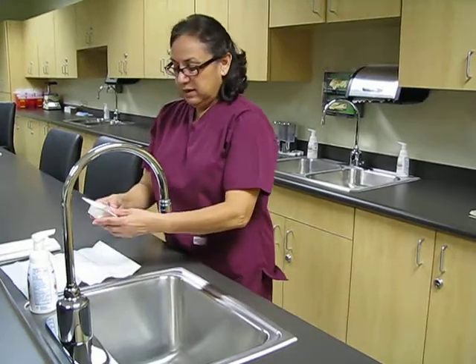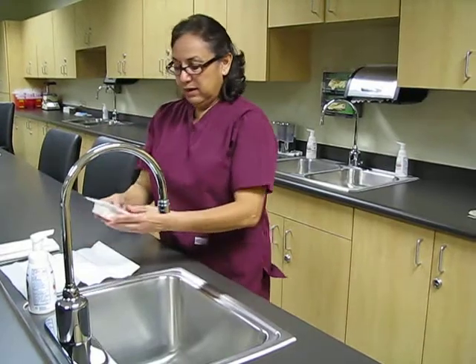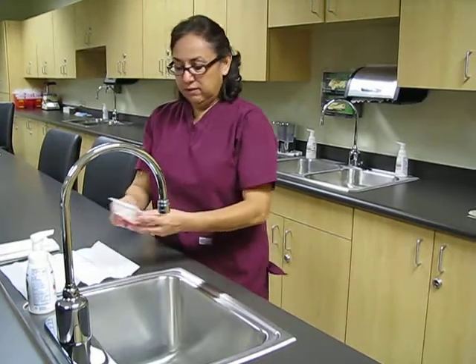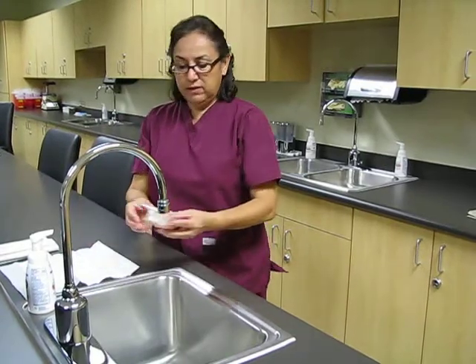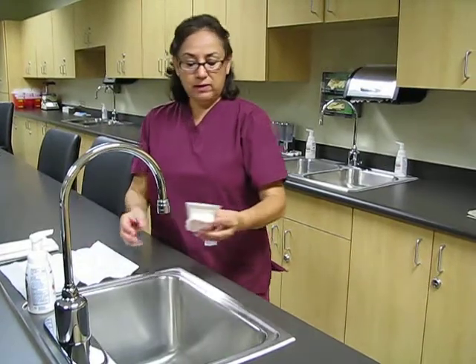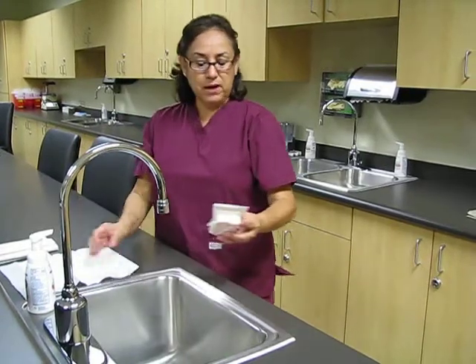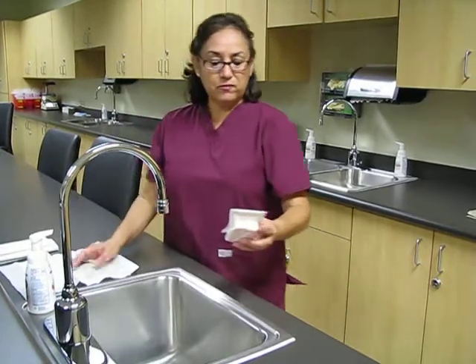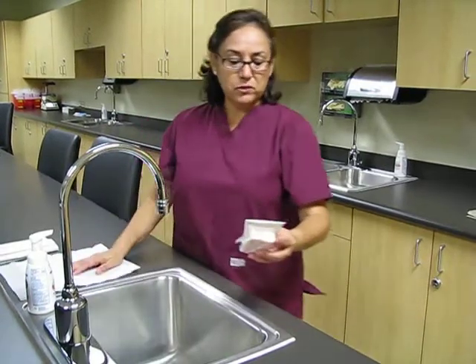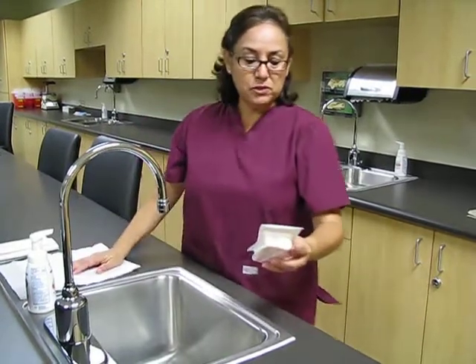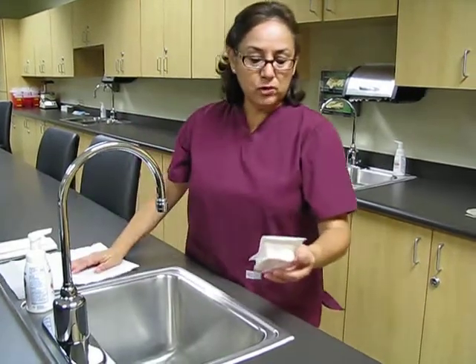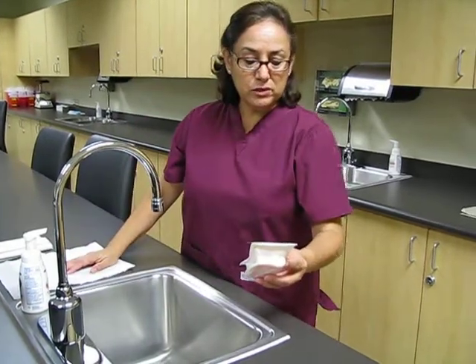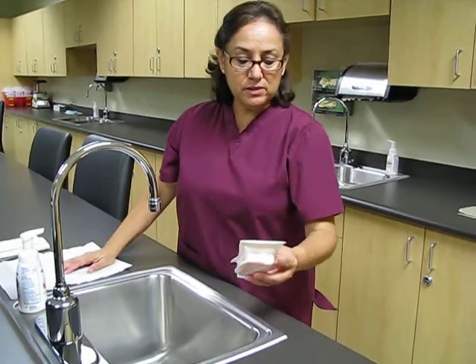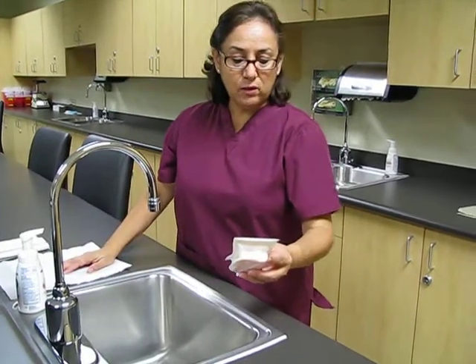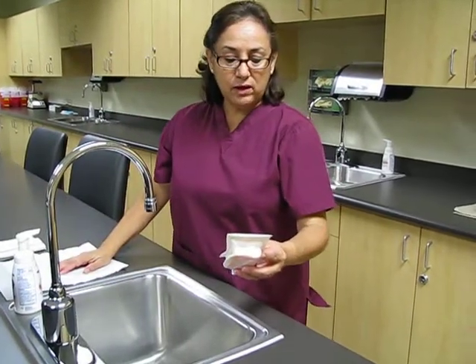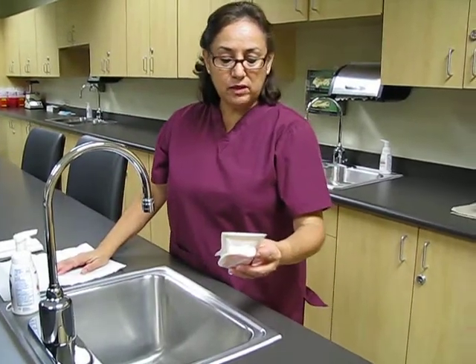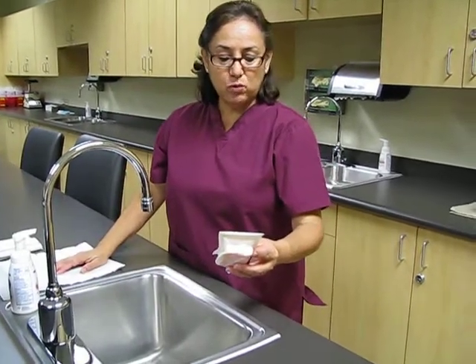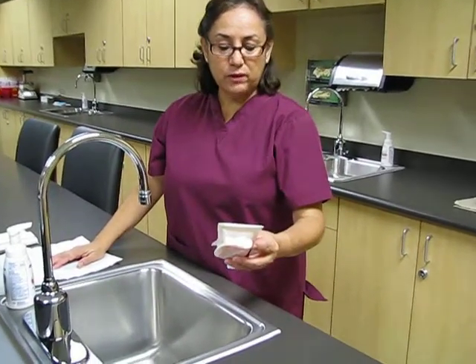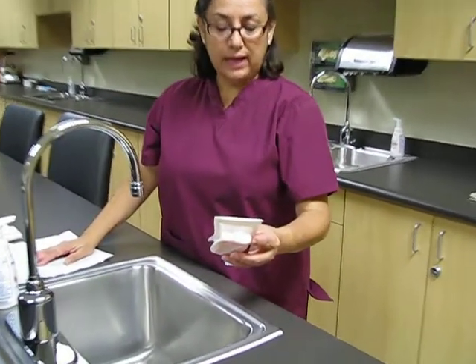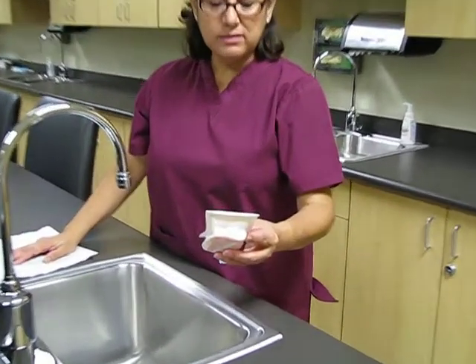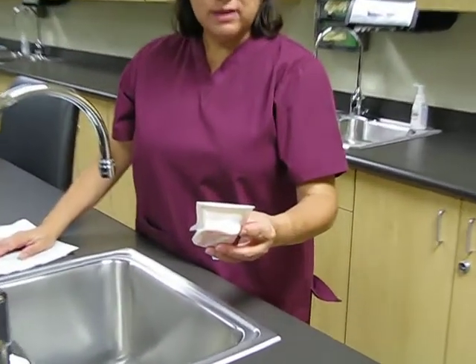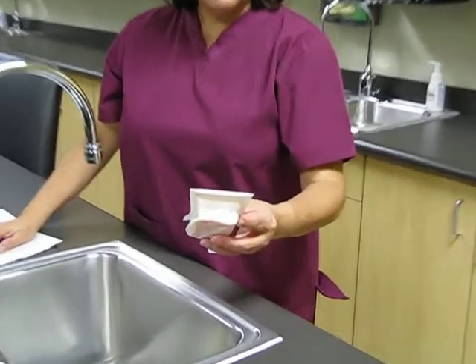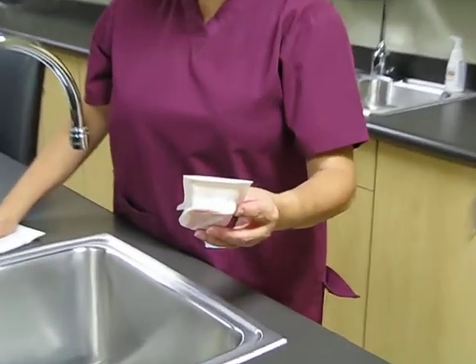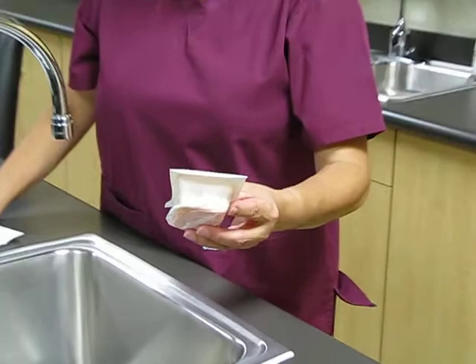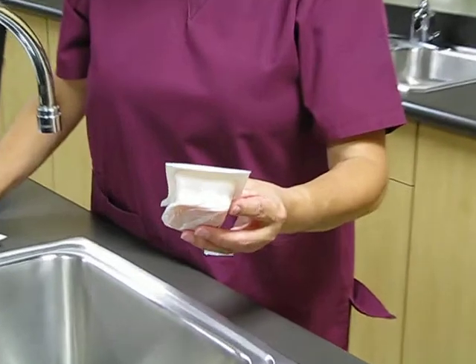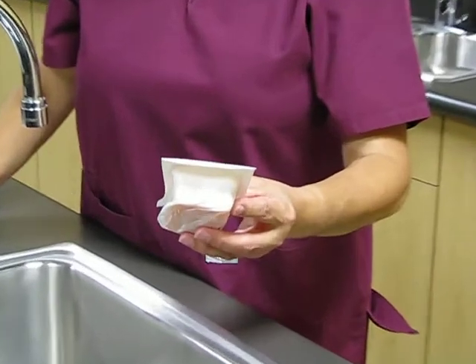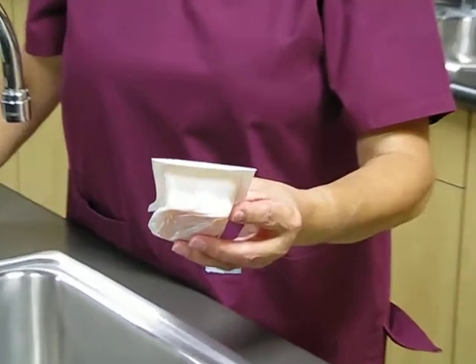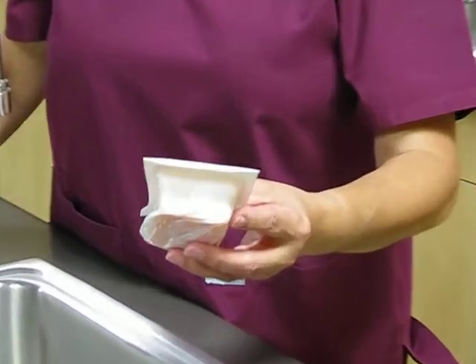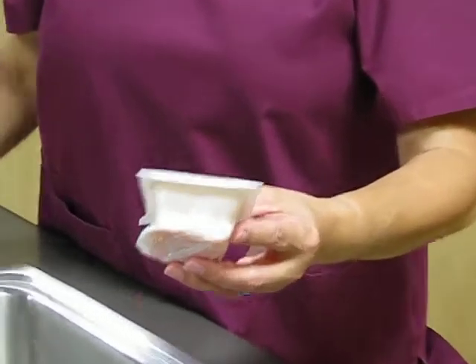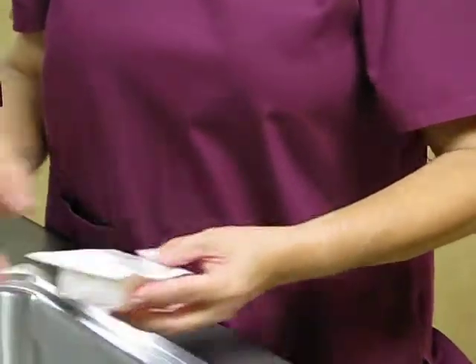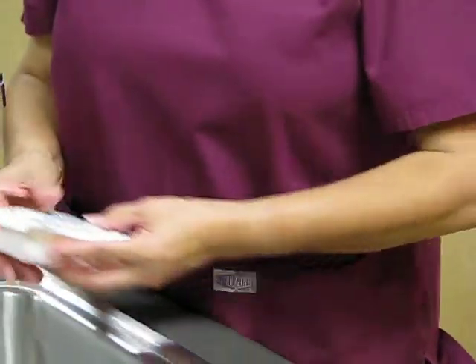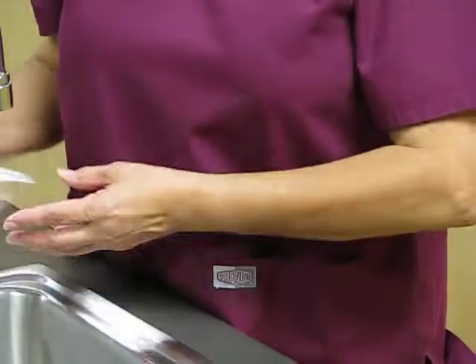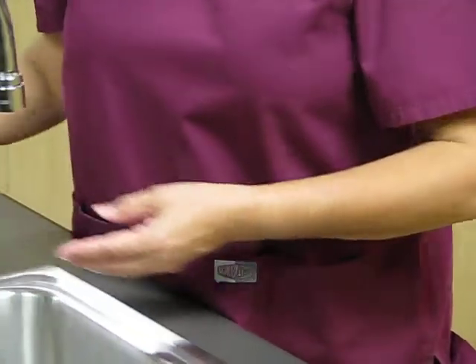The manufacturer's instructions note that you need to wet your hands and forearms all the way up to the elbows.